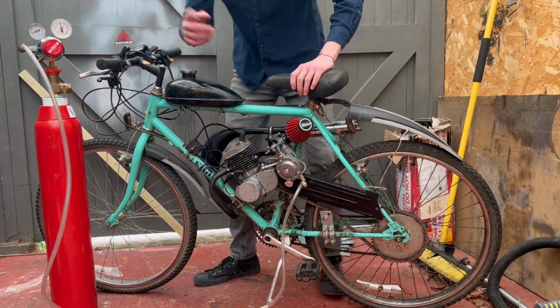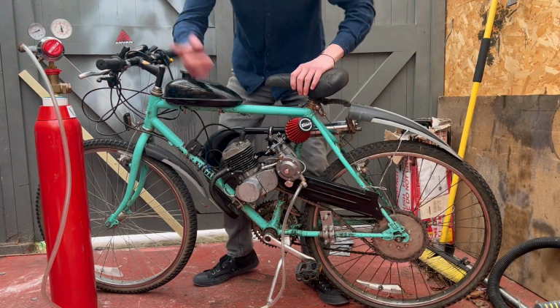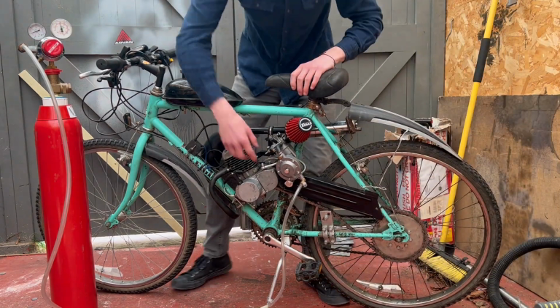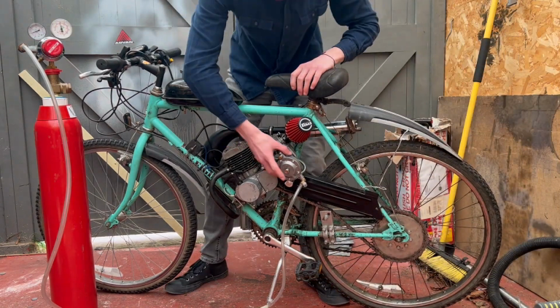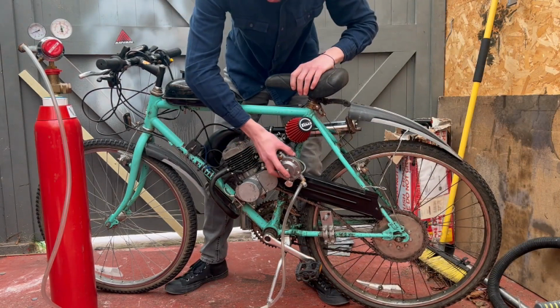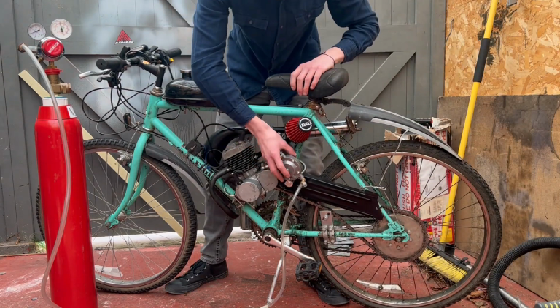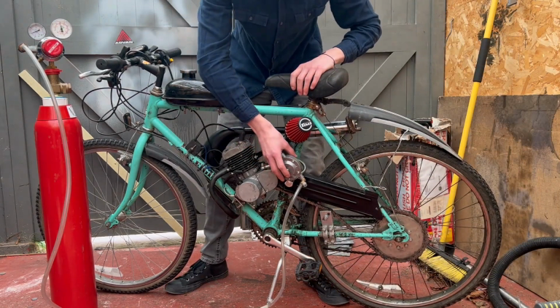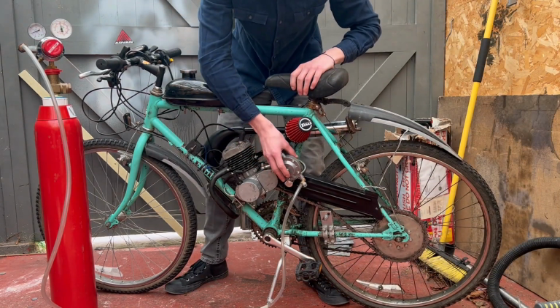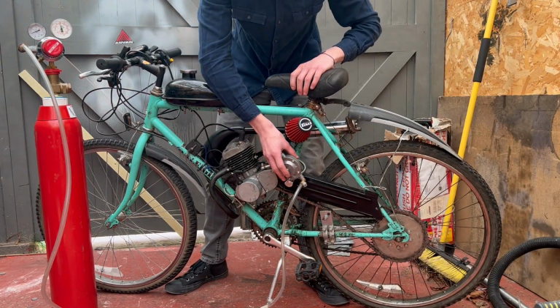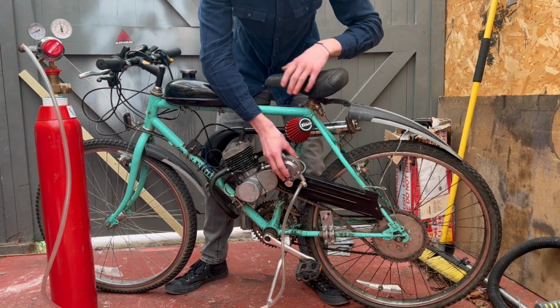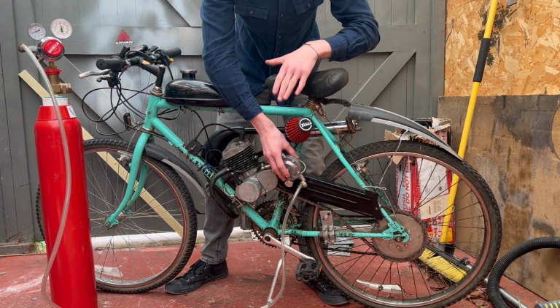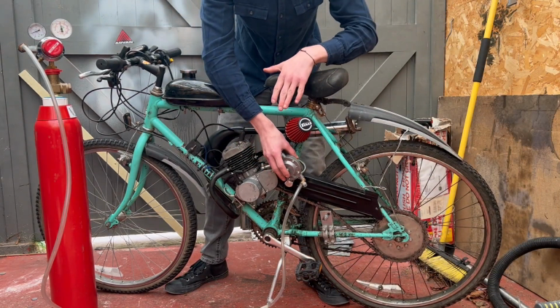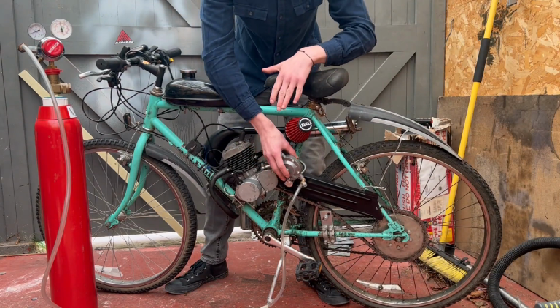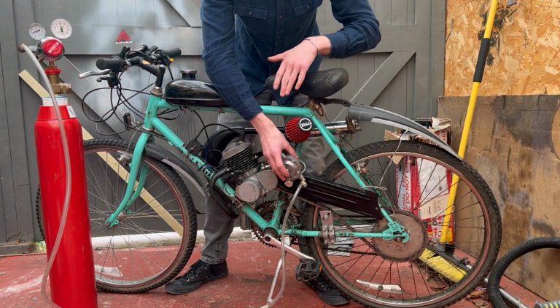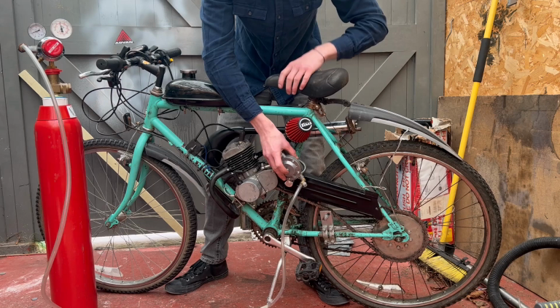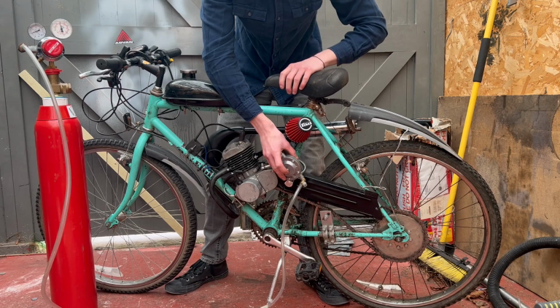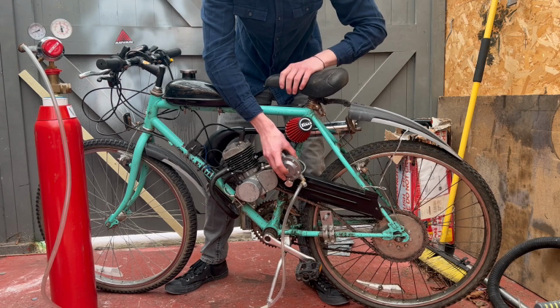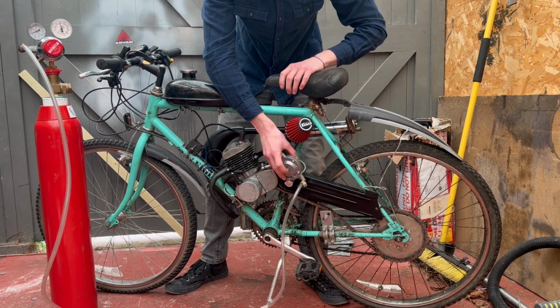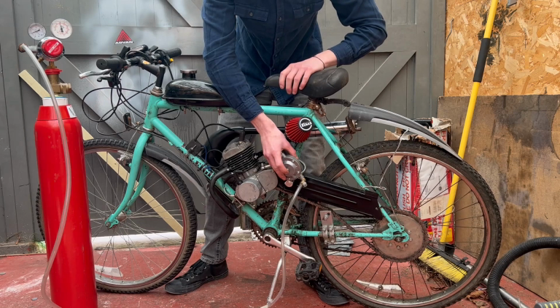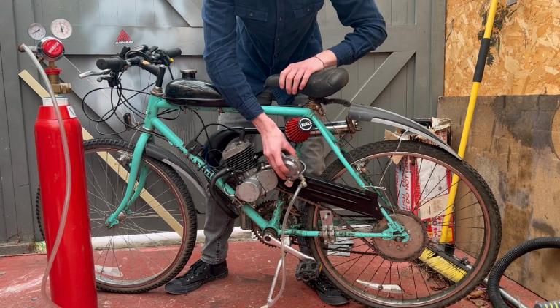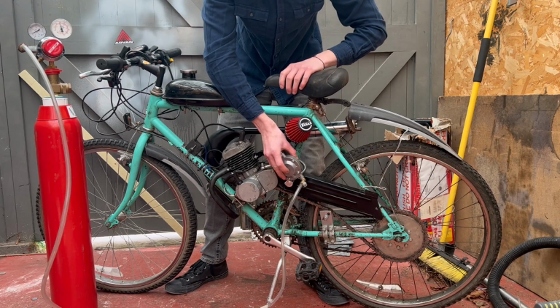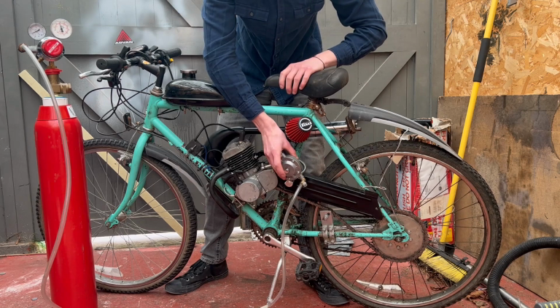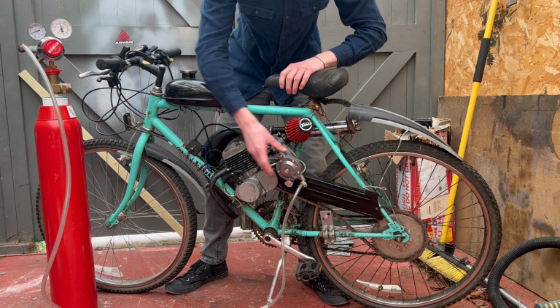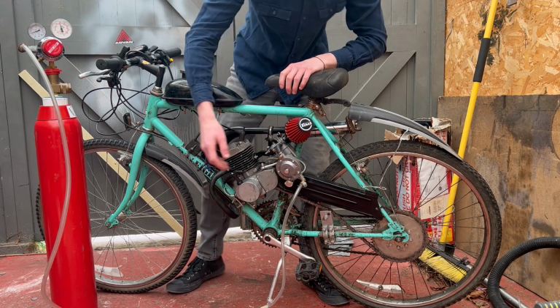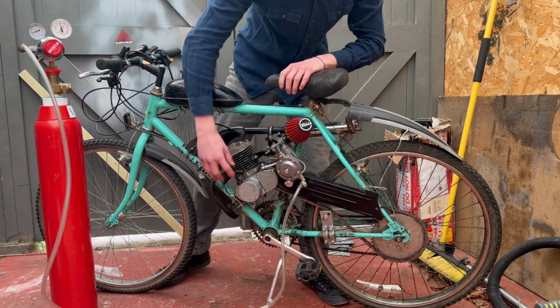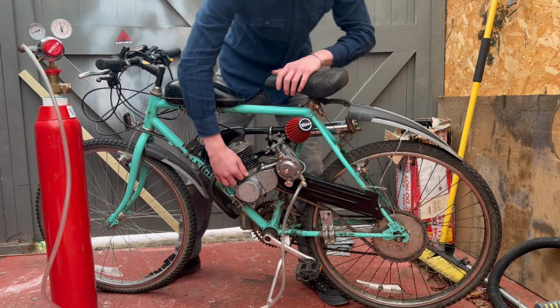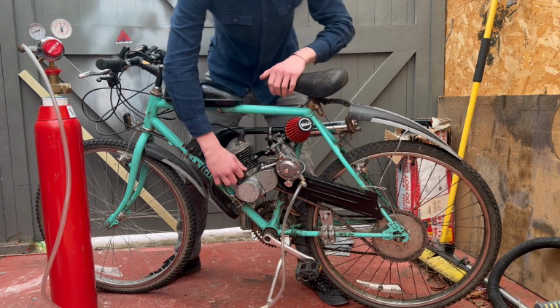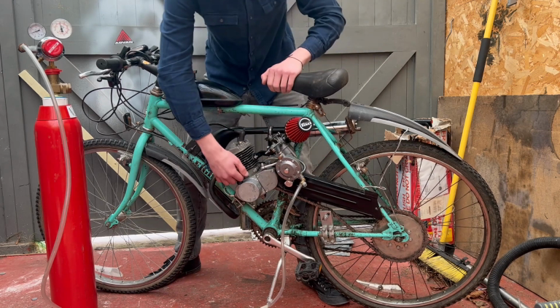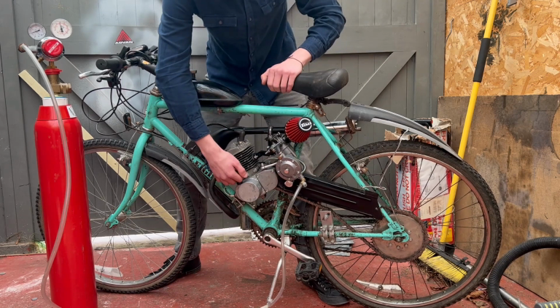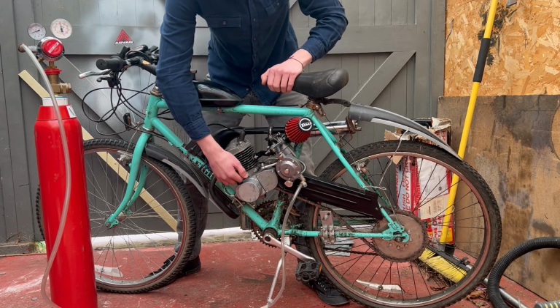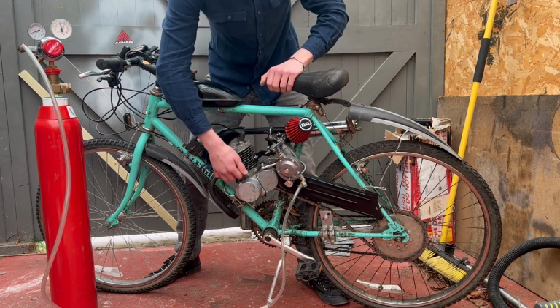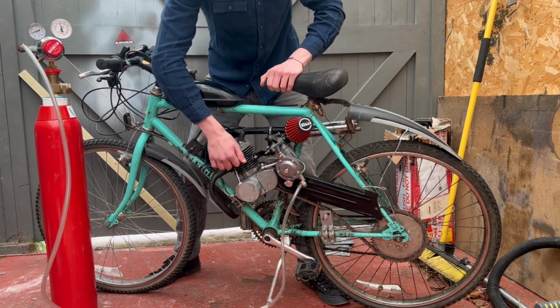Just setting this to 3 PSI. Now I'm going to prime the carburettor — the hydrogen carburettor. And it should just start up.